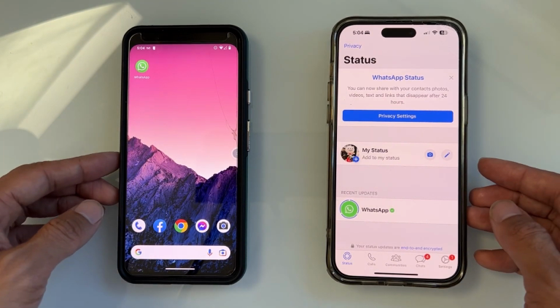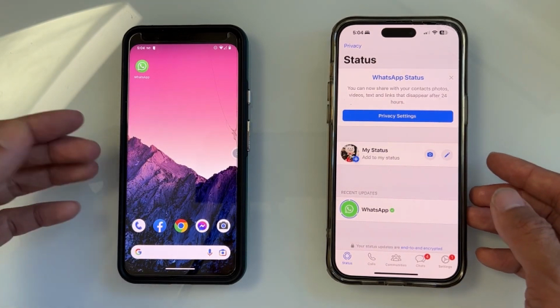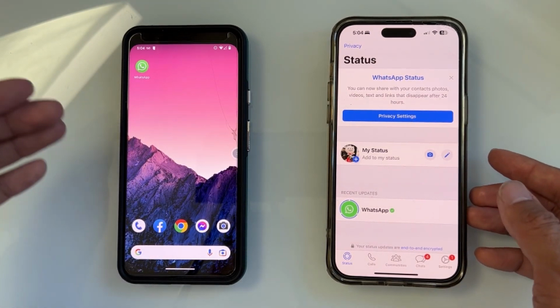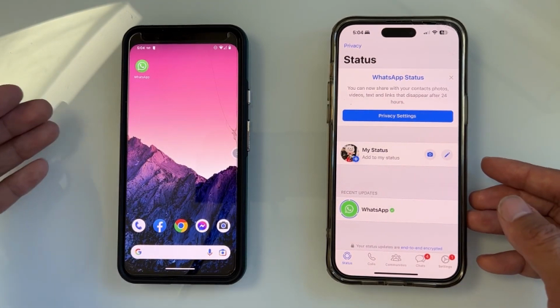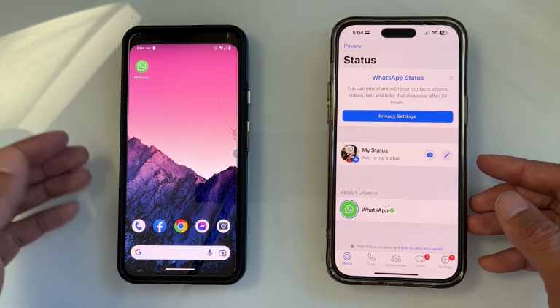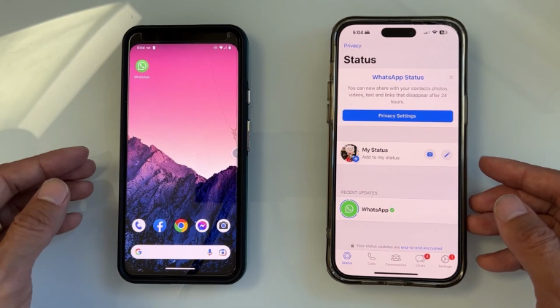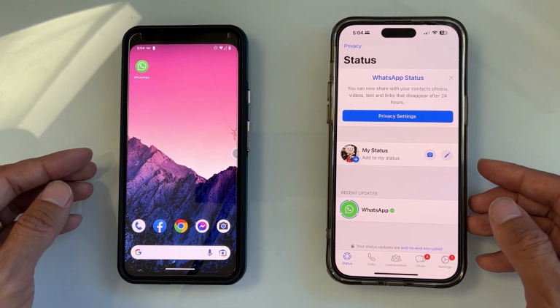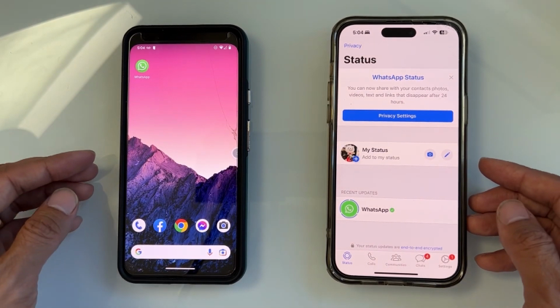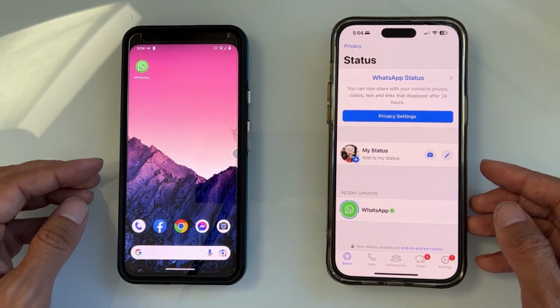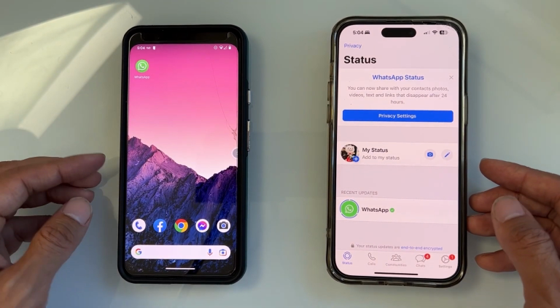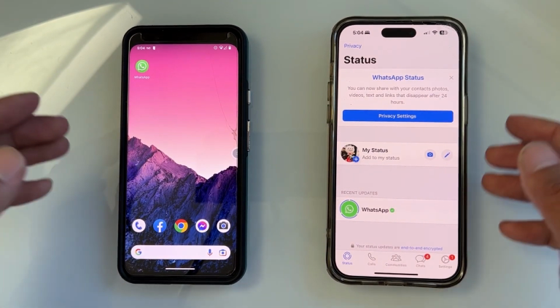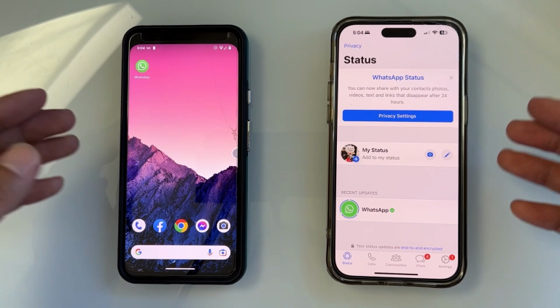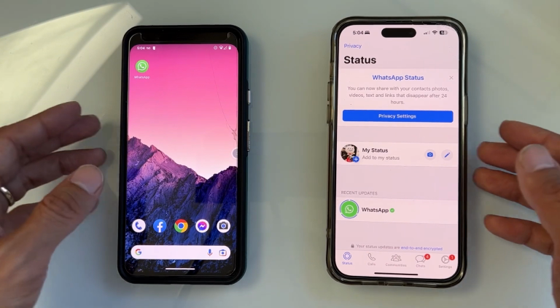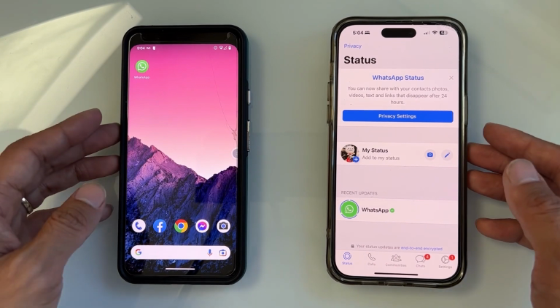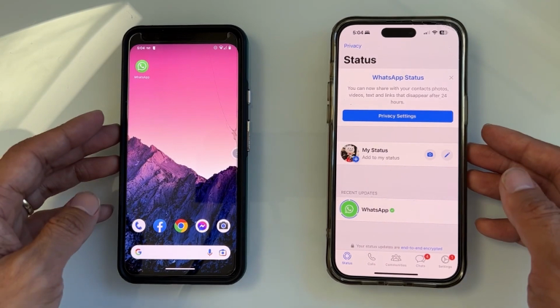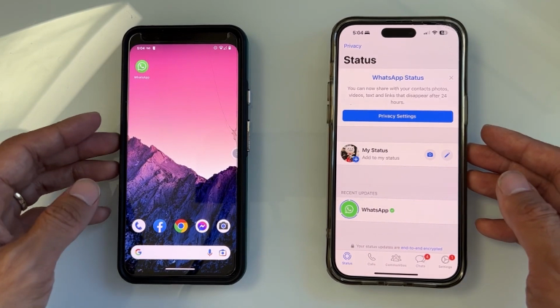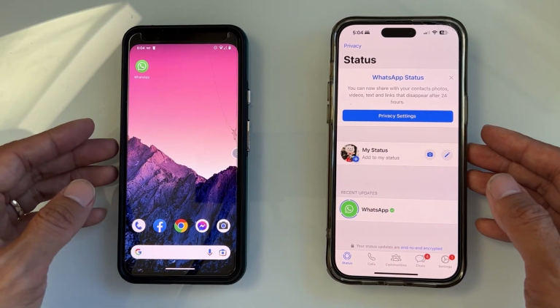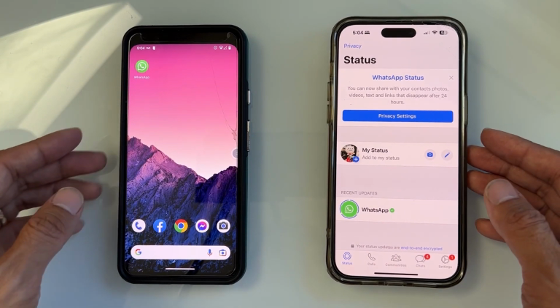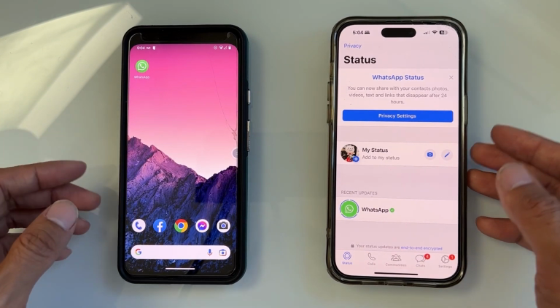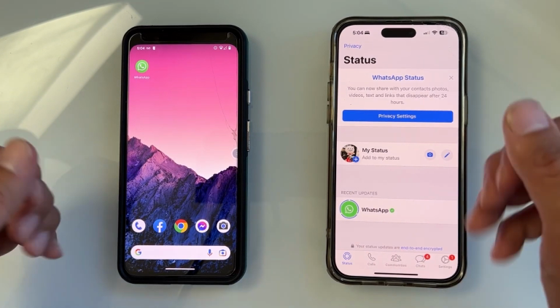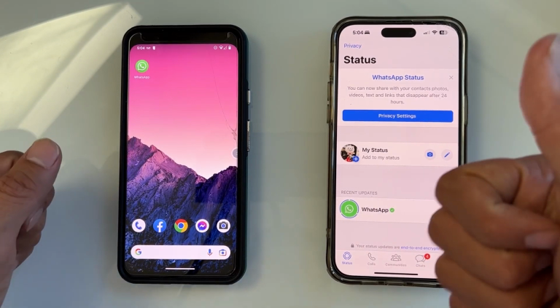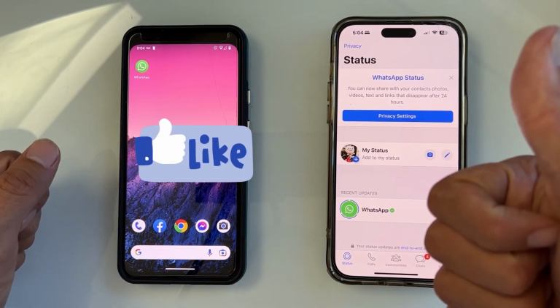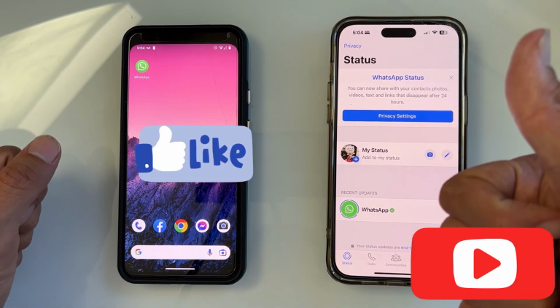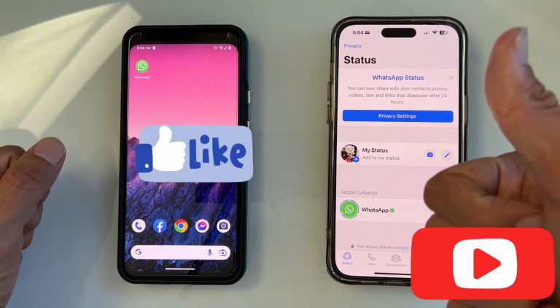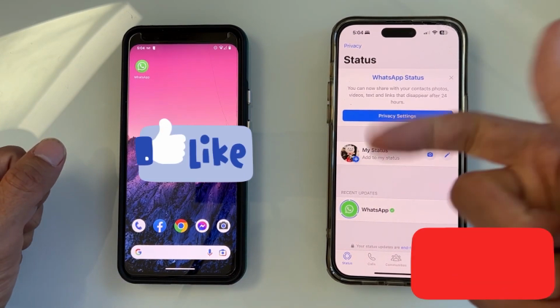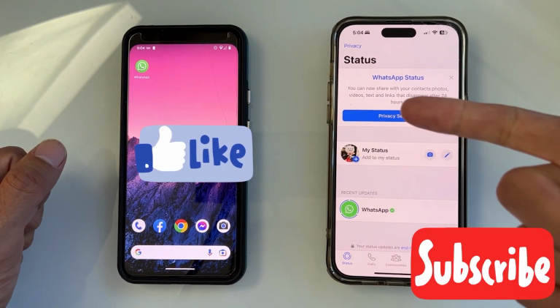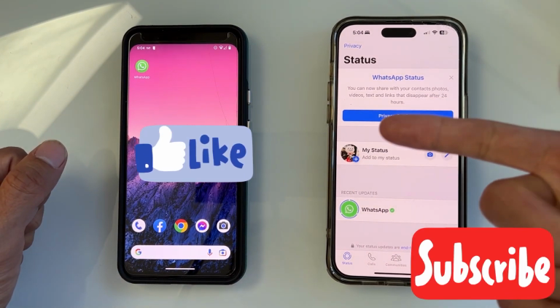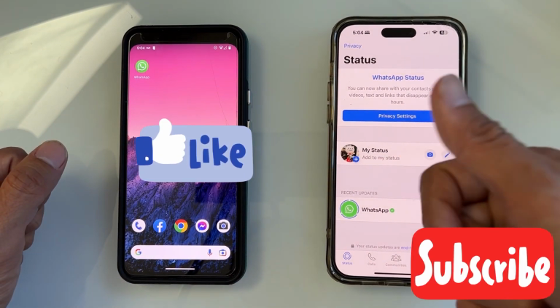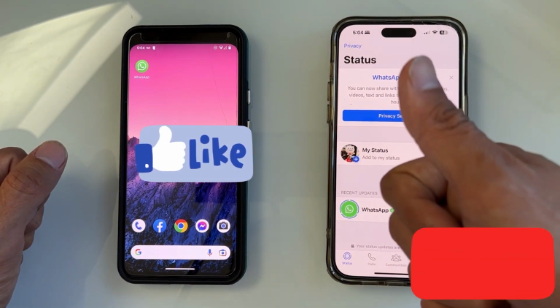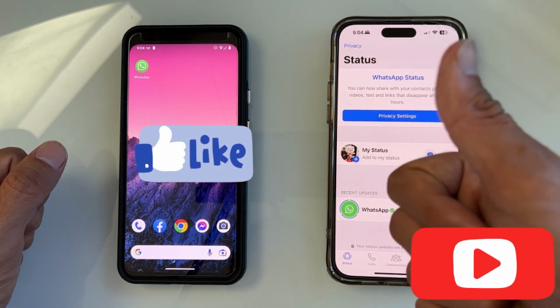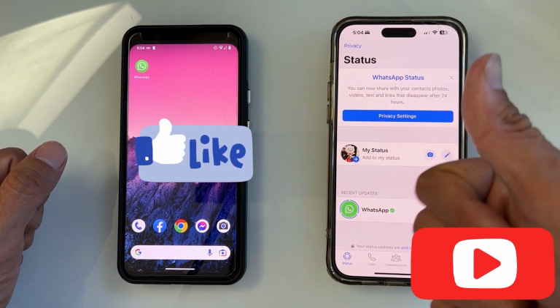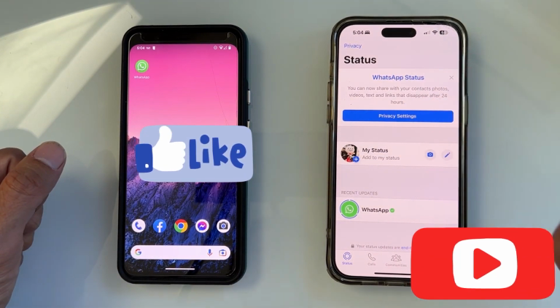And that's possible. Let me show you how in this video. Please give a thumbs up and subscribe to my channel for more helpful tips.